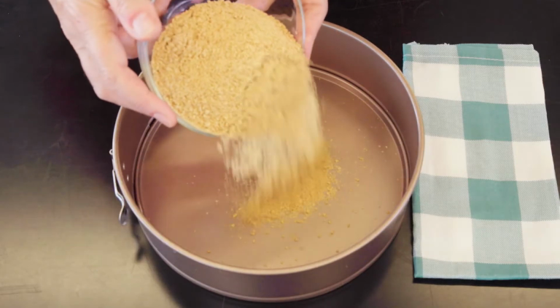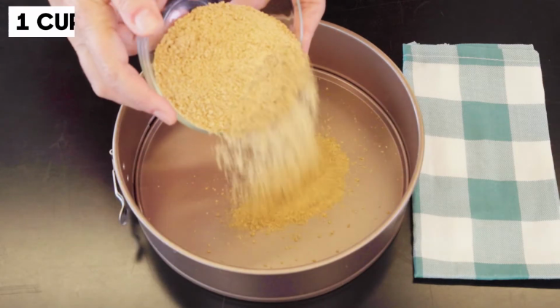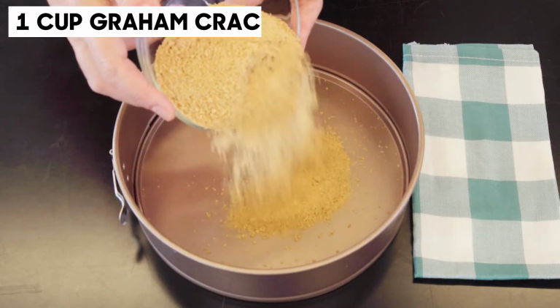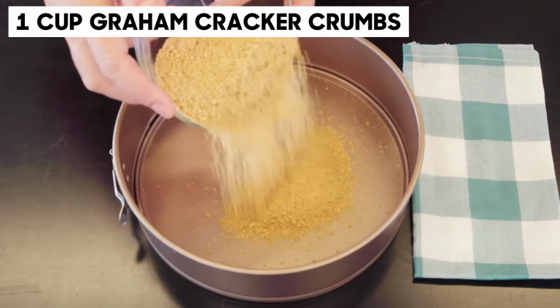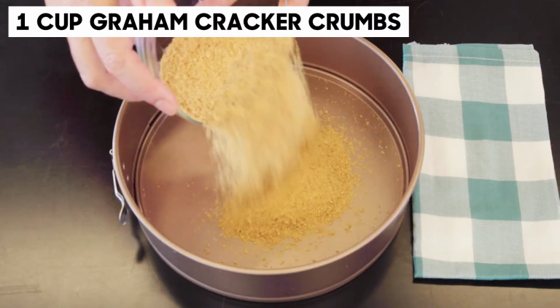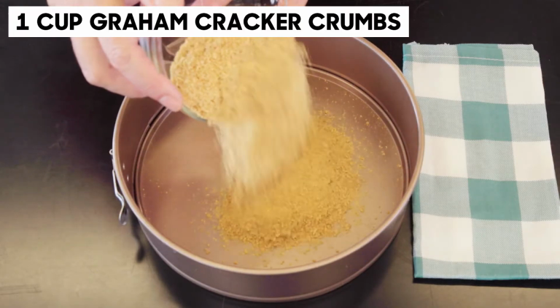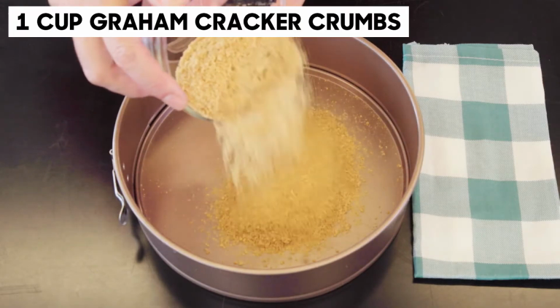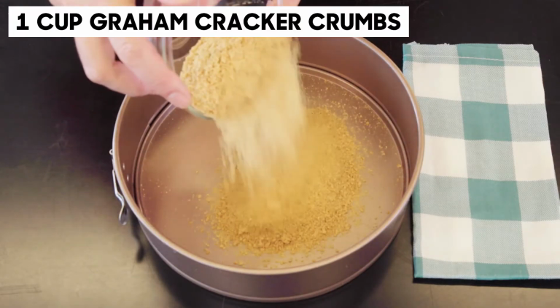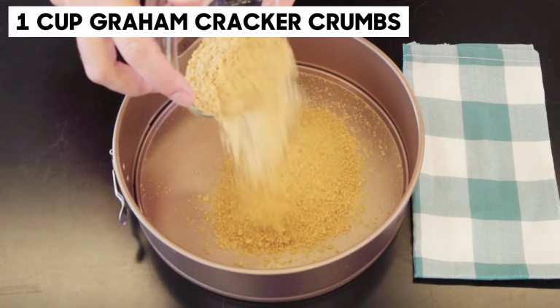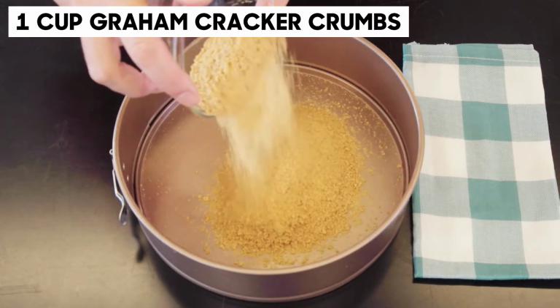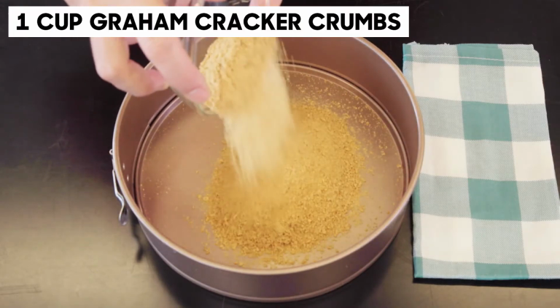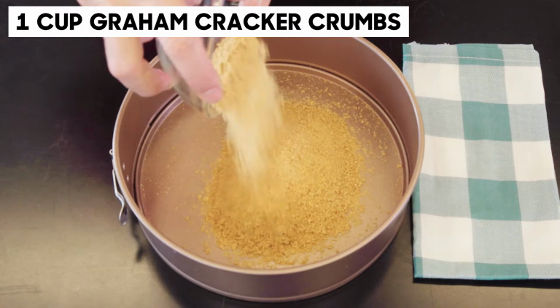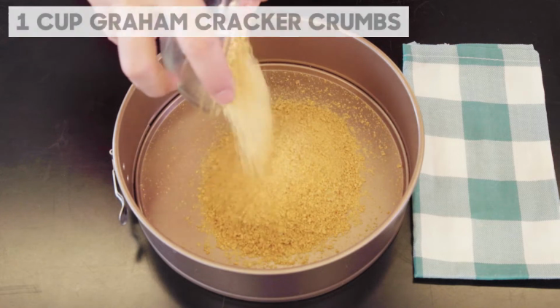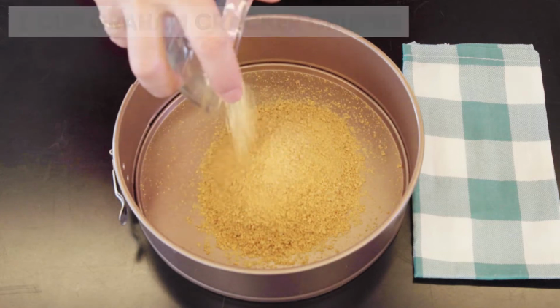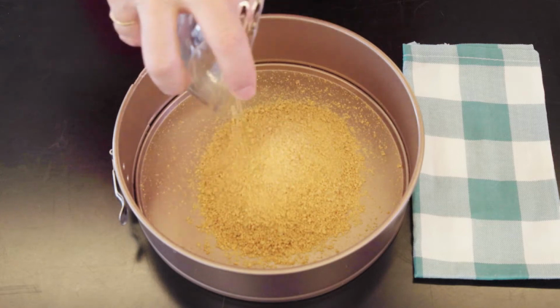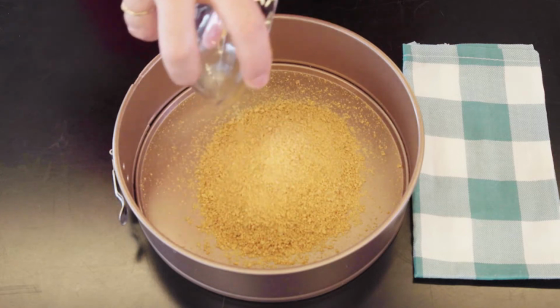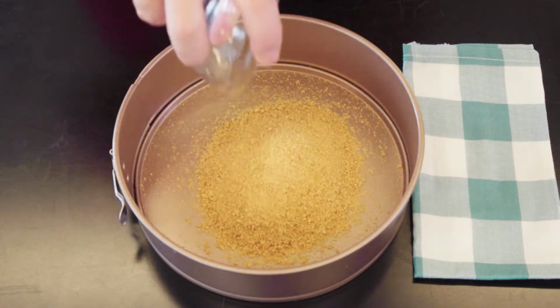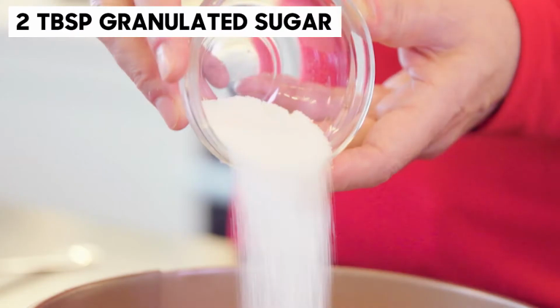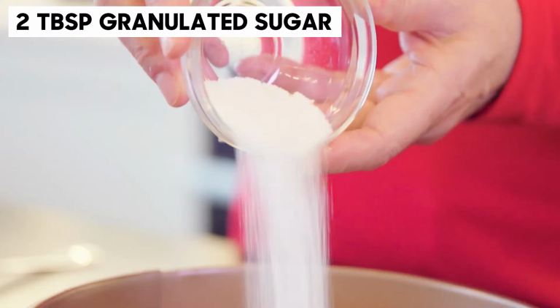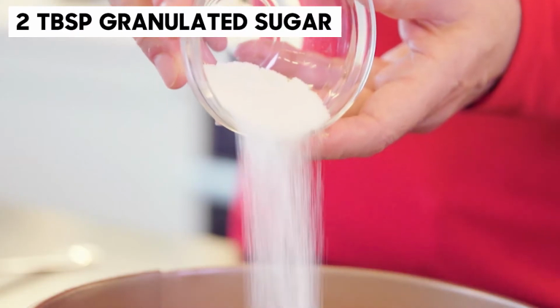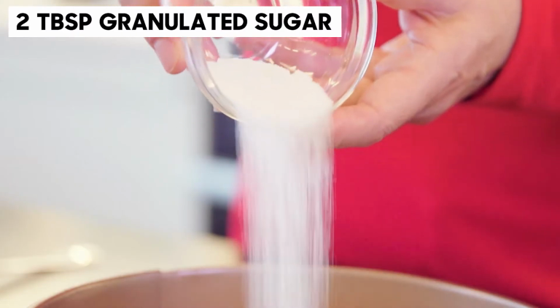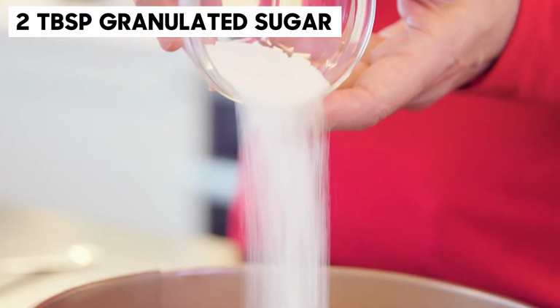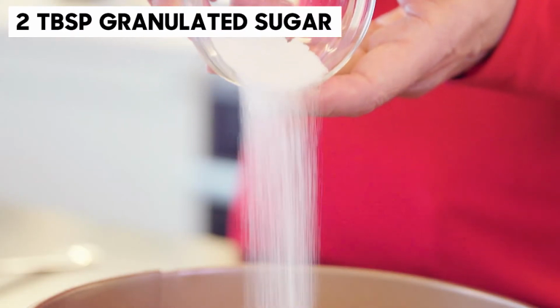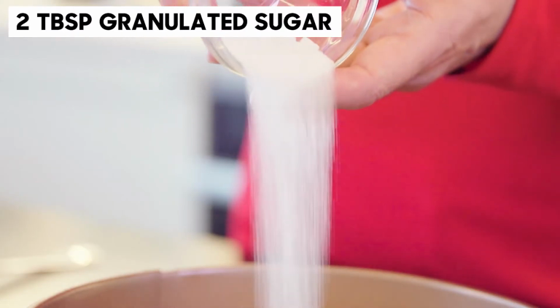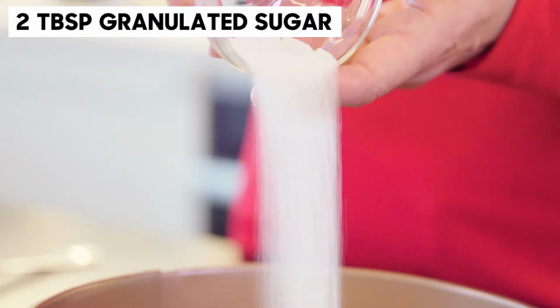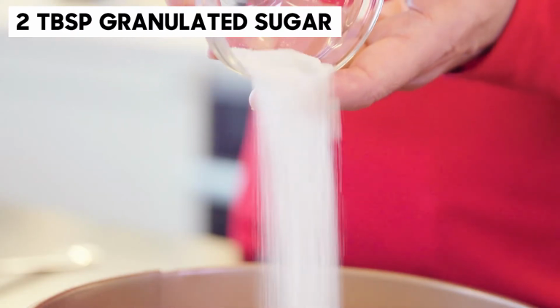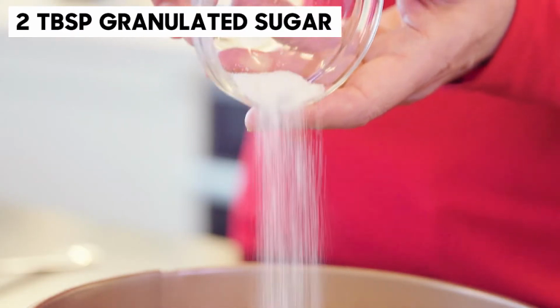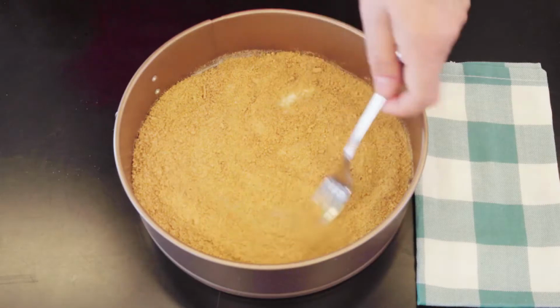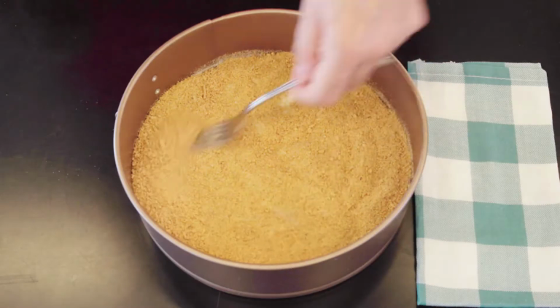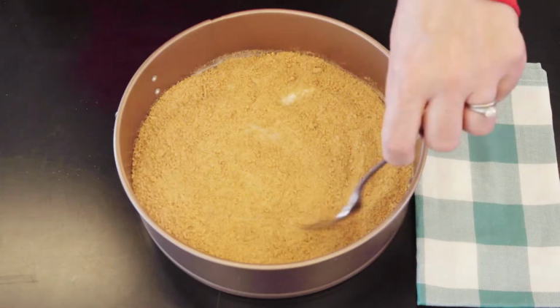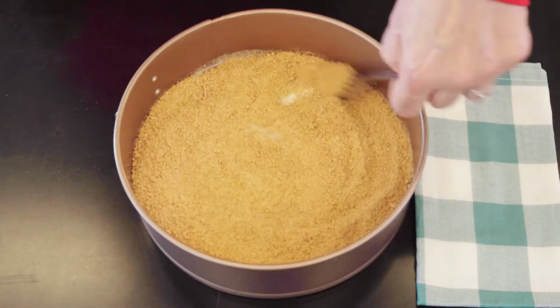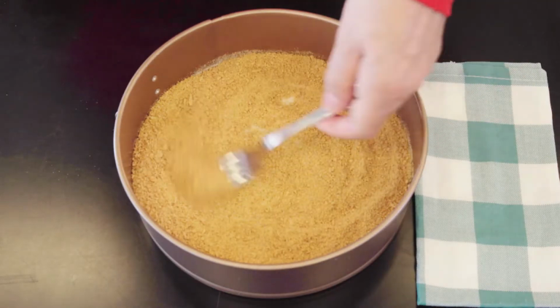To make your own graham cracker crumbs, just place the crackers in a resealable plastic bag and roll over them with a rolling pin.